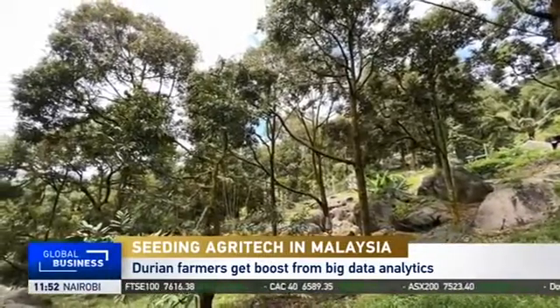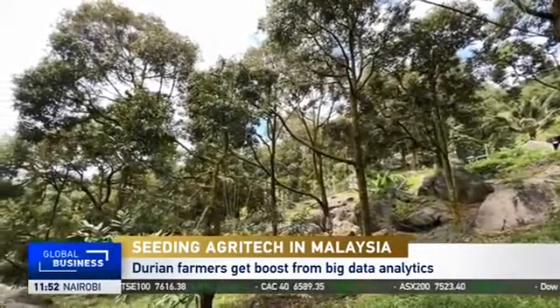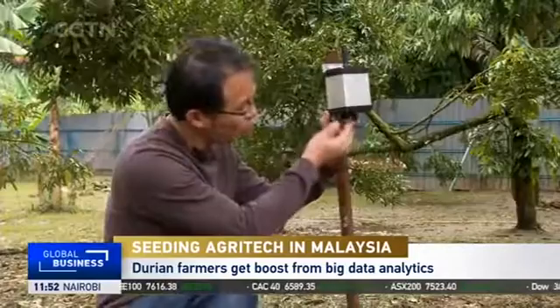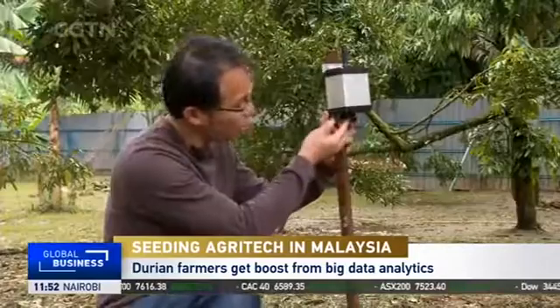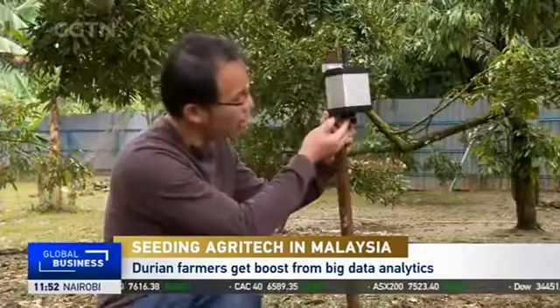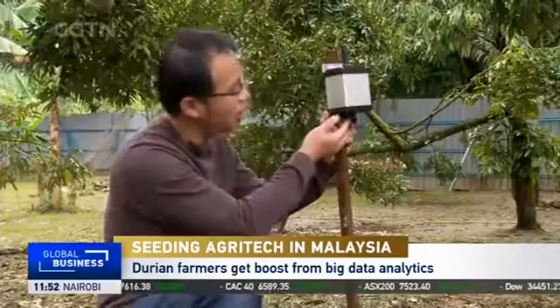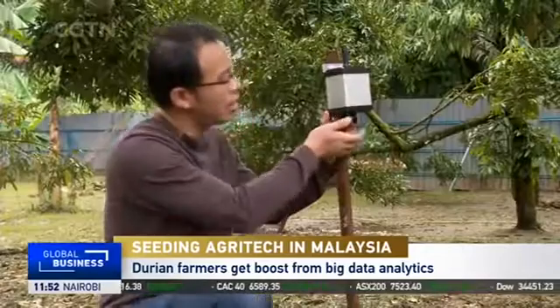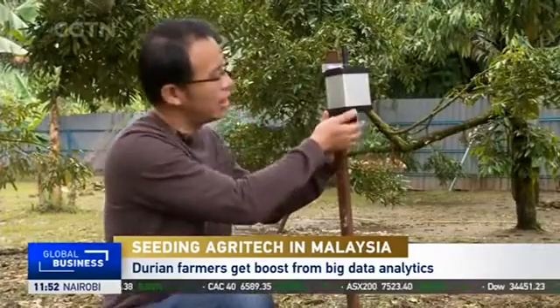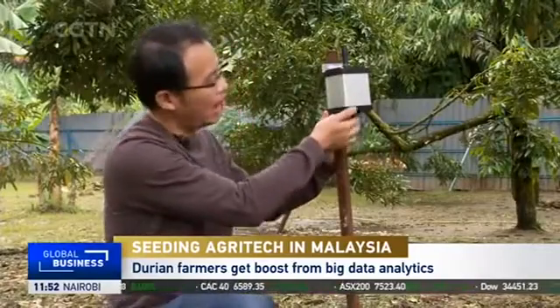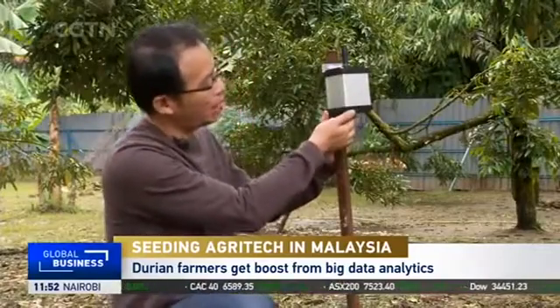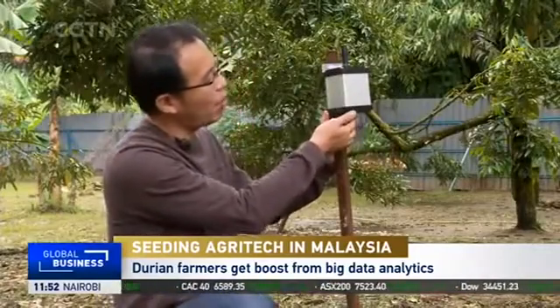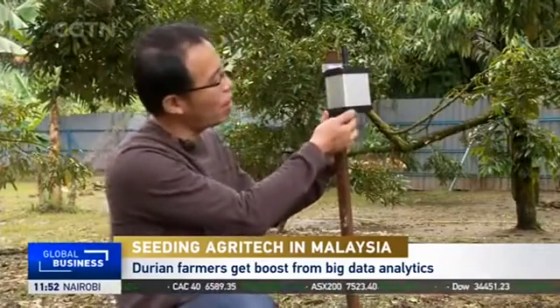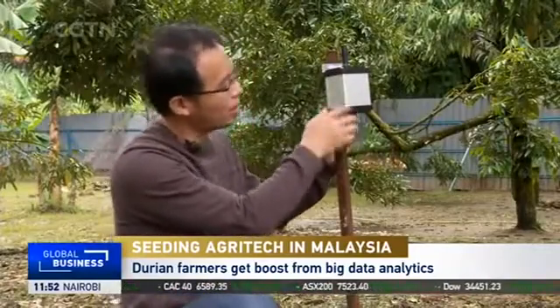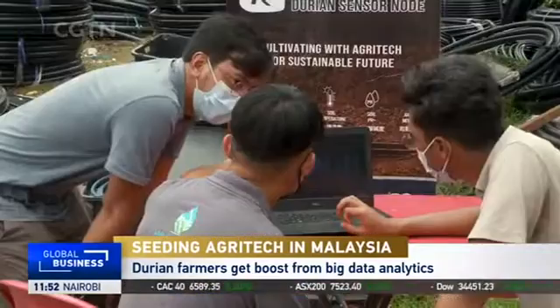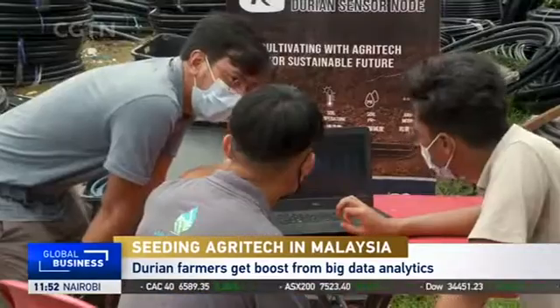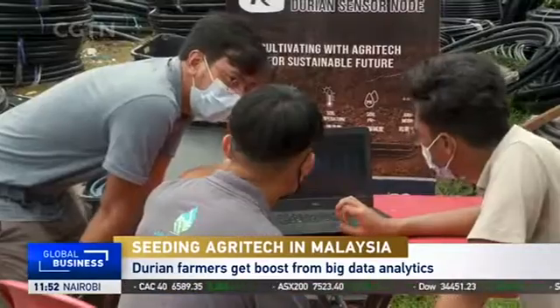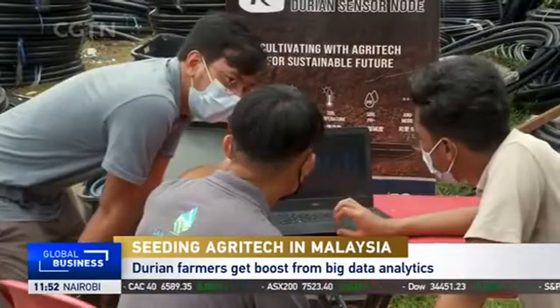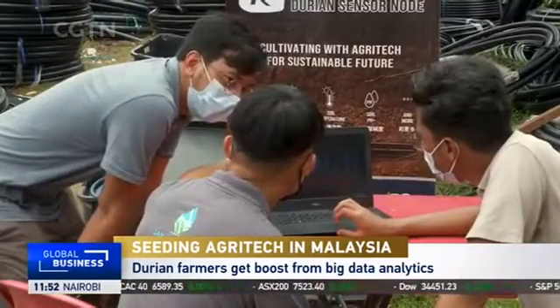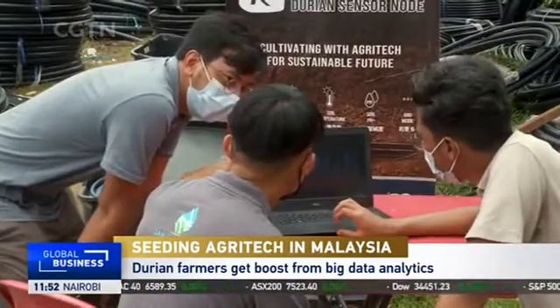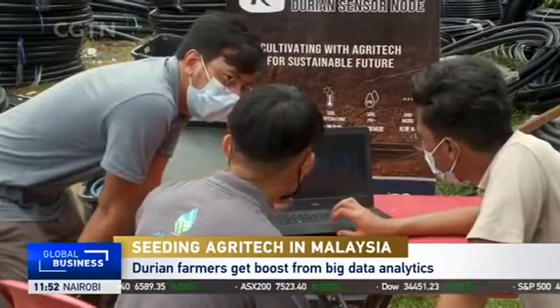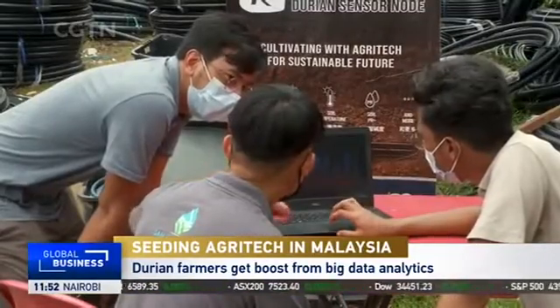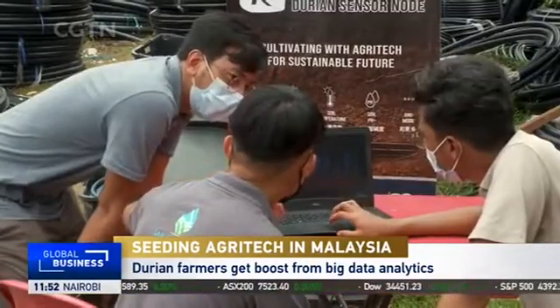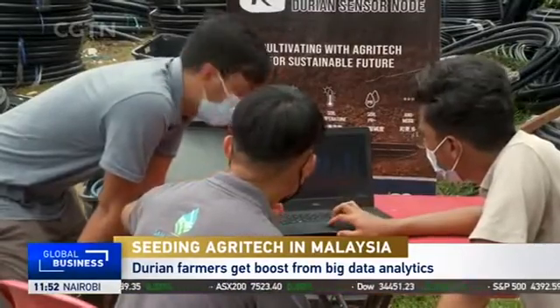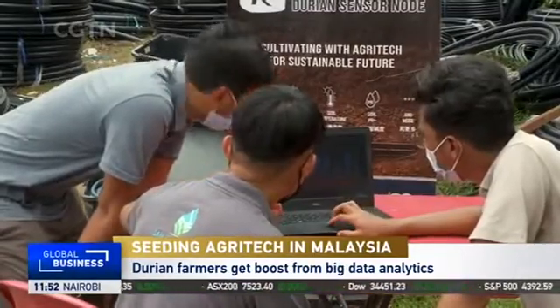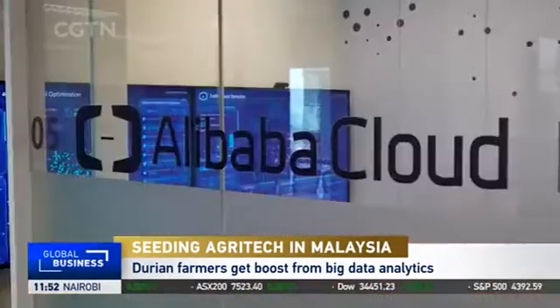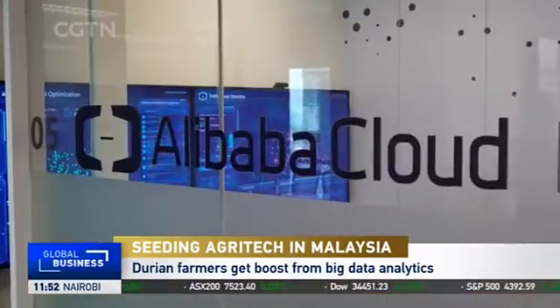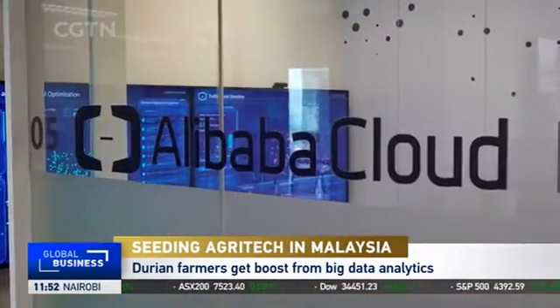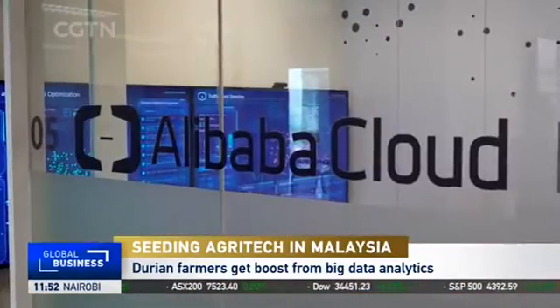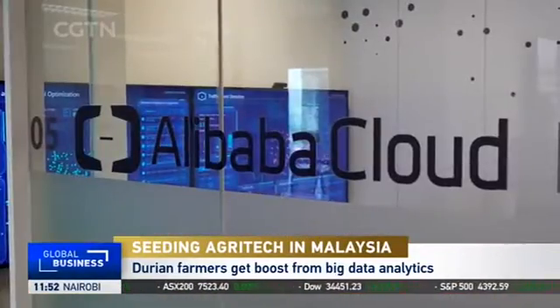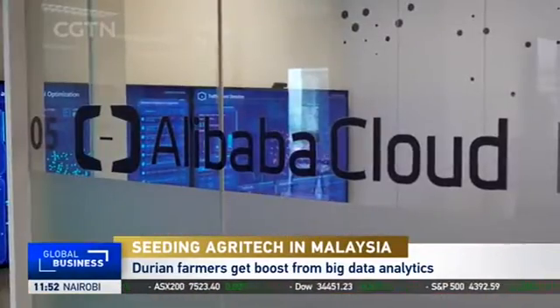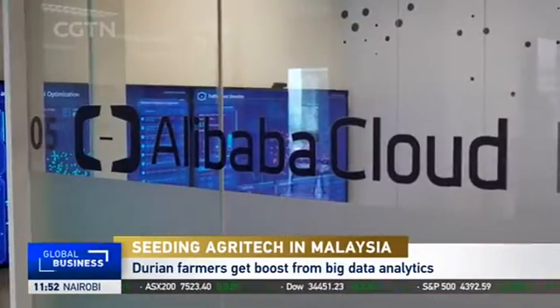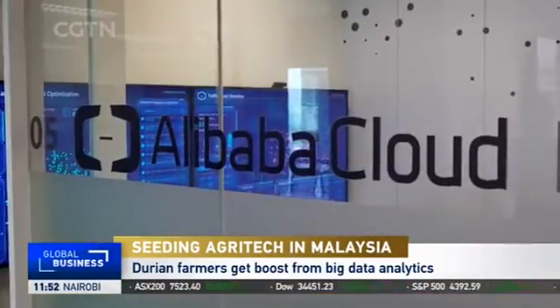Malaysia's RegalTech specializes in smart farming solutions, powered by Alibaba Cloud.